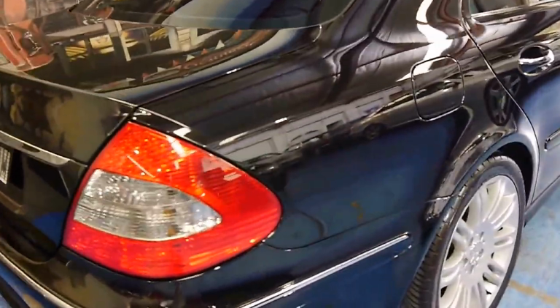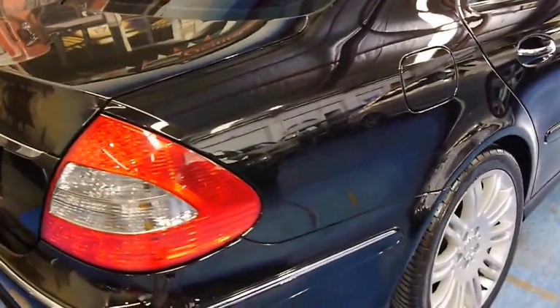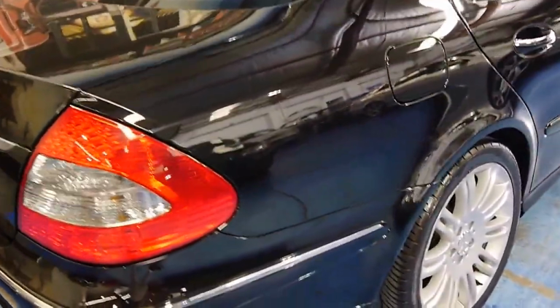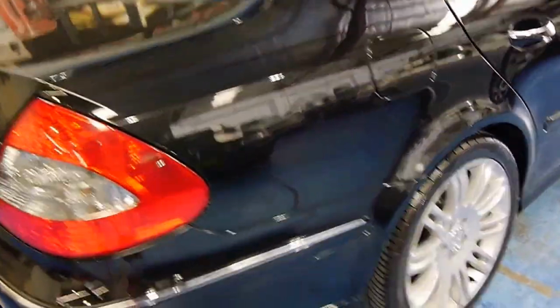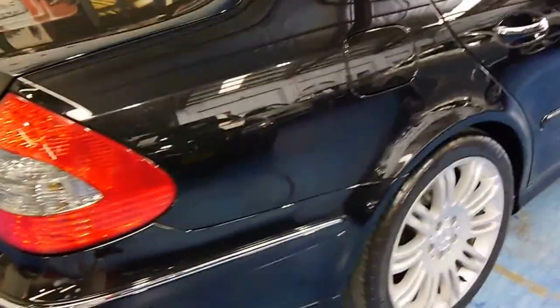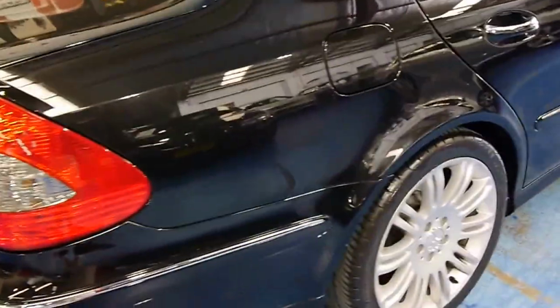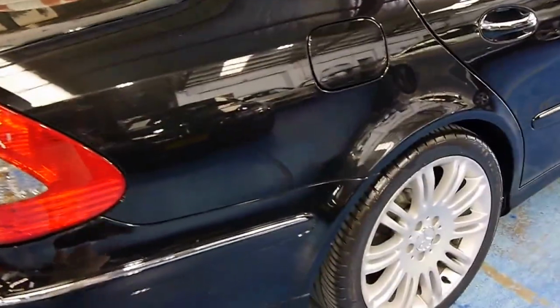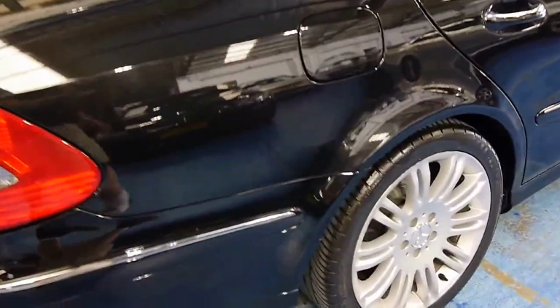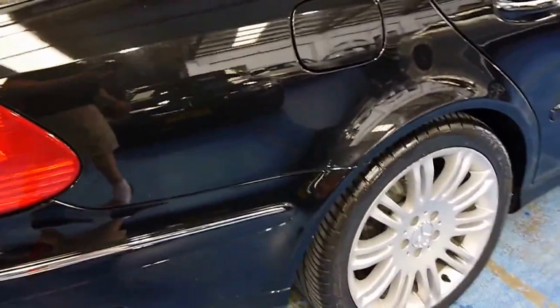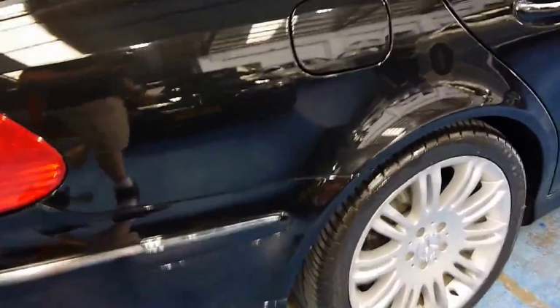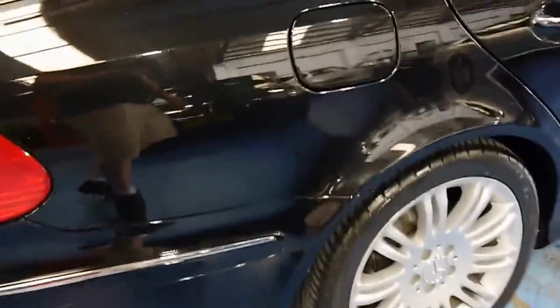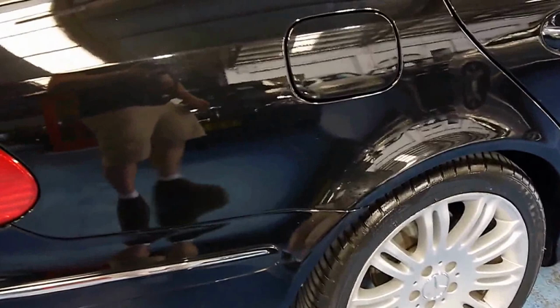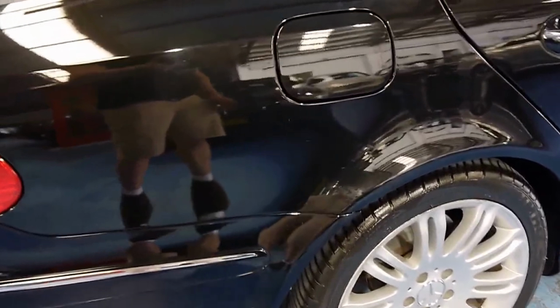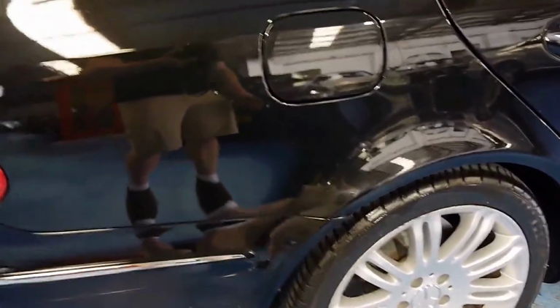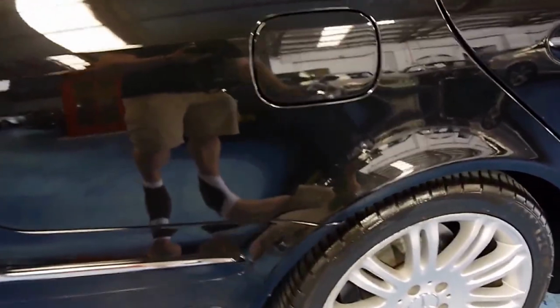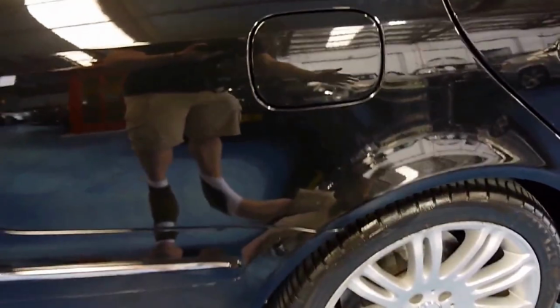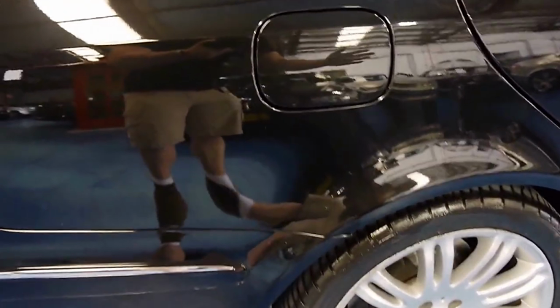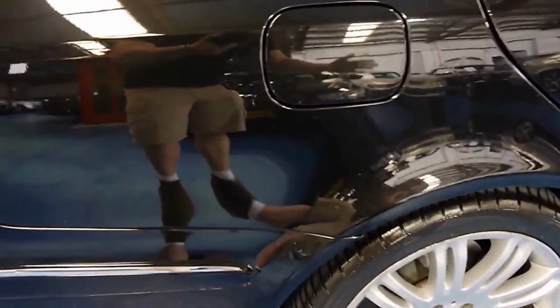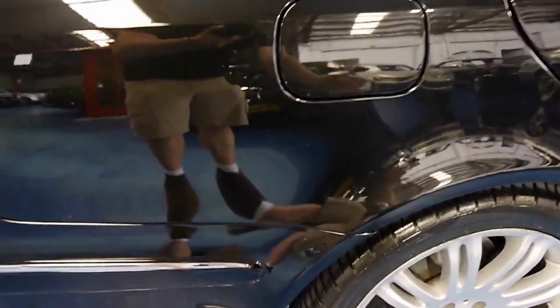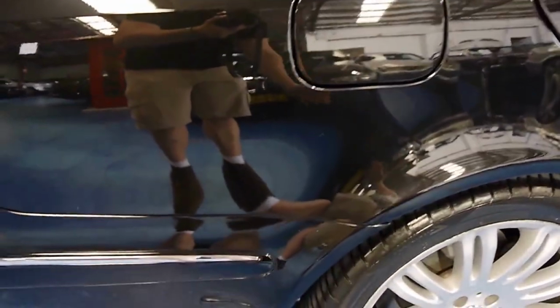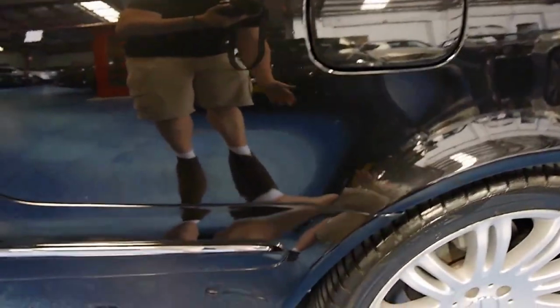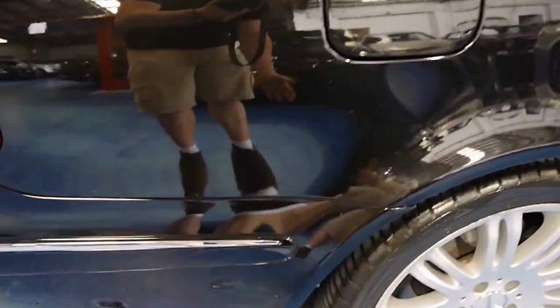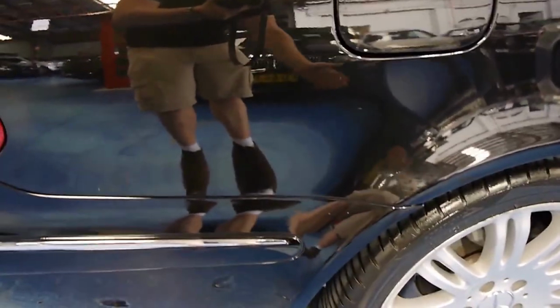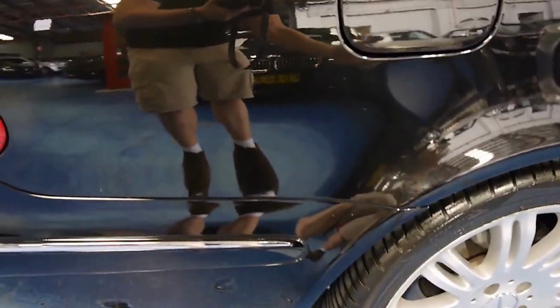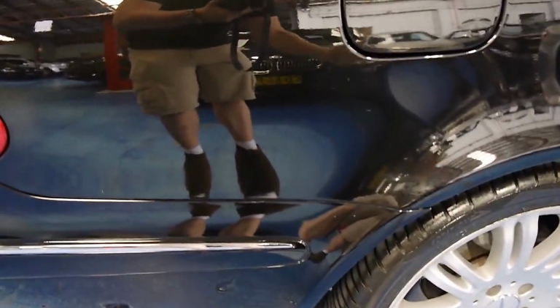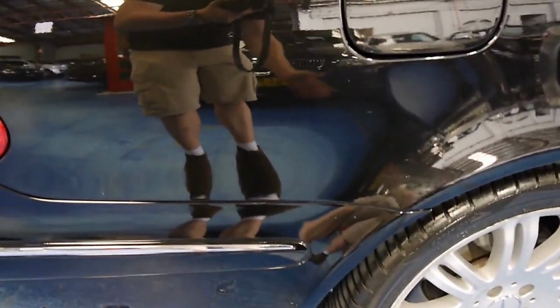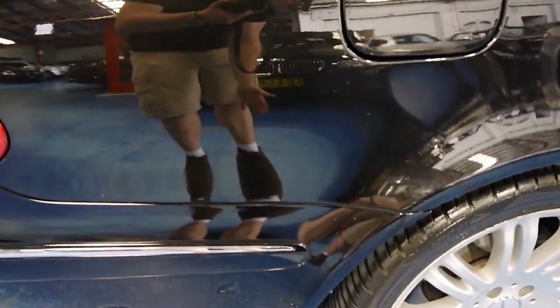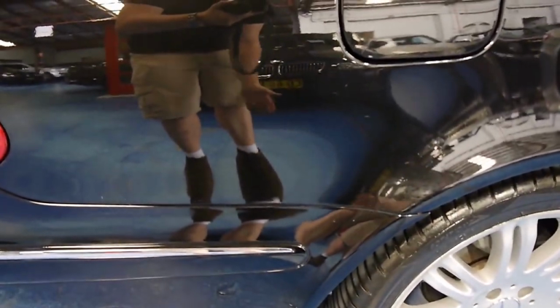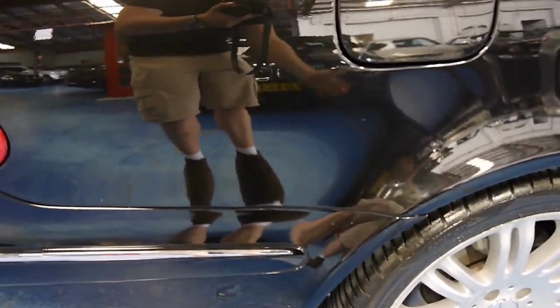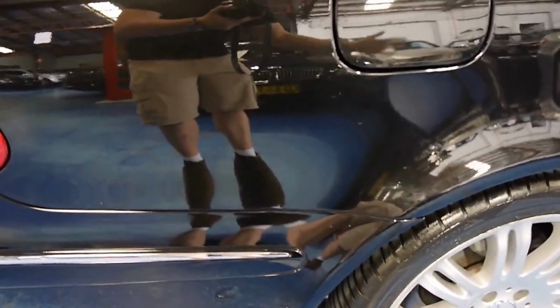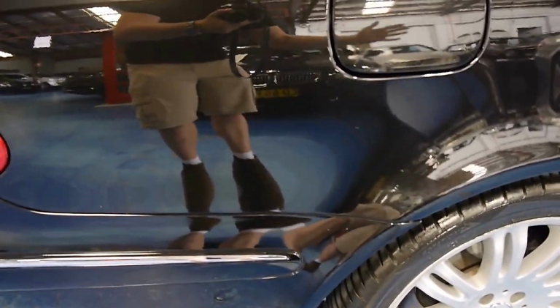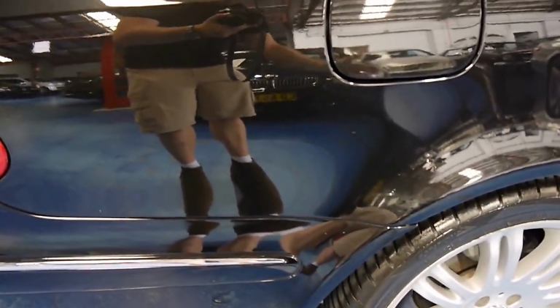The paintwork is unmarked. Look how reflective that is — you can see me waving.